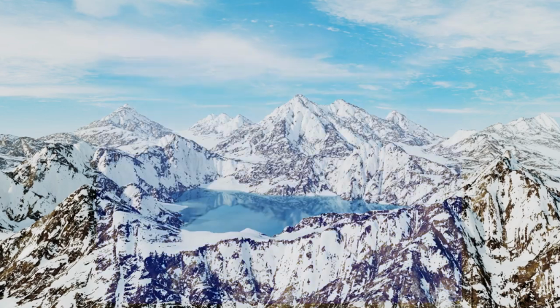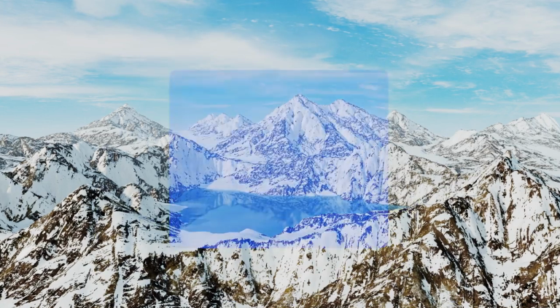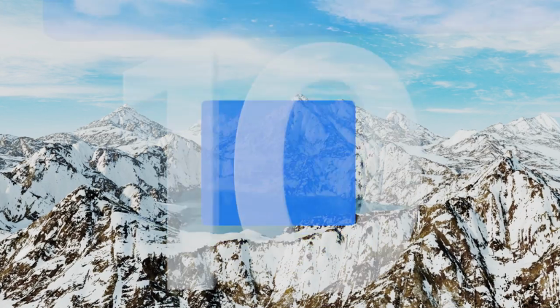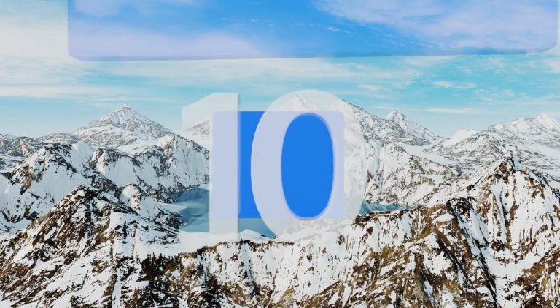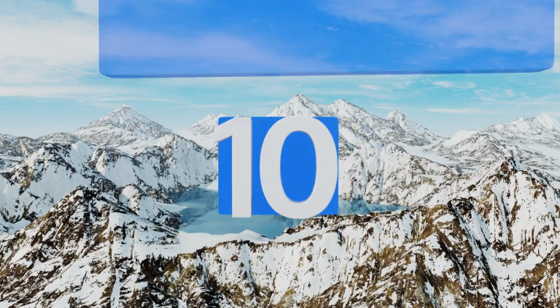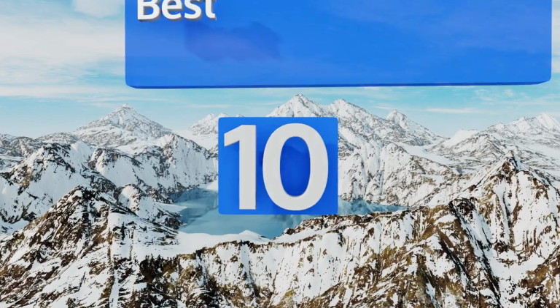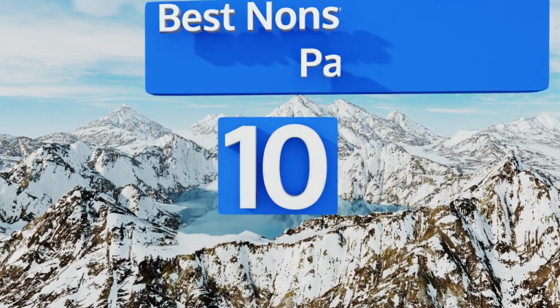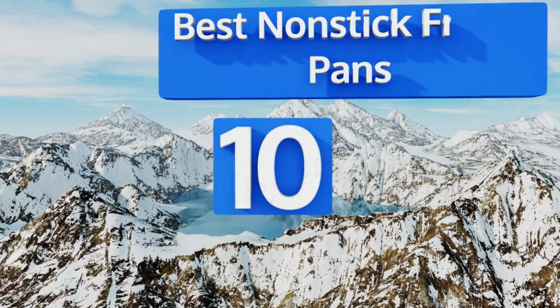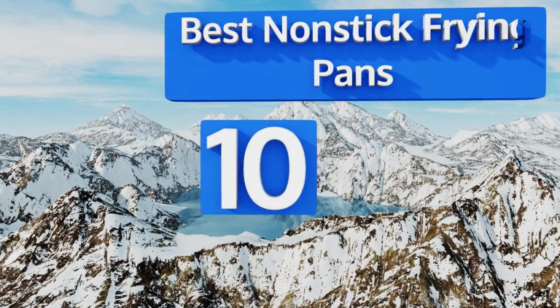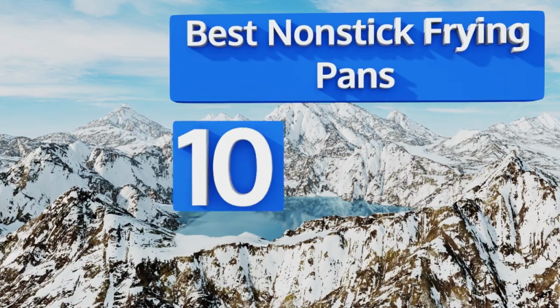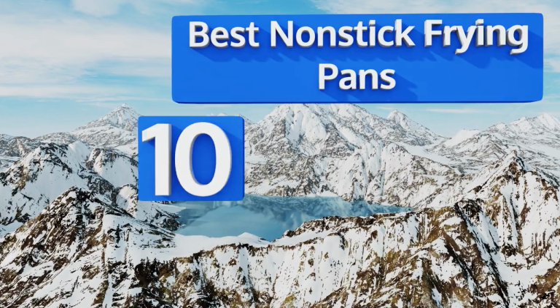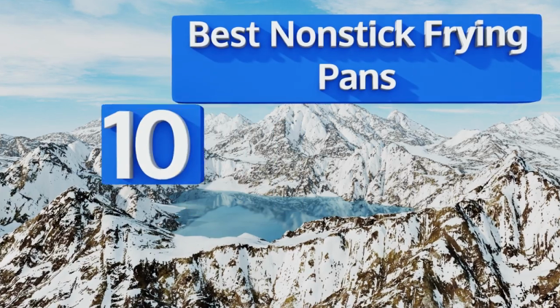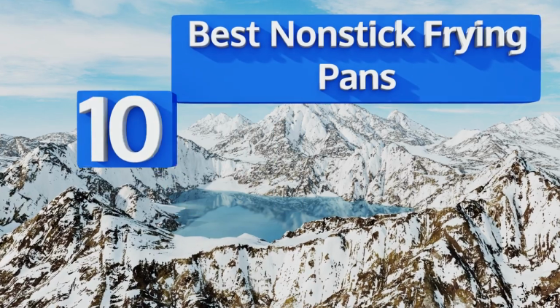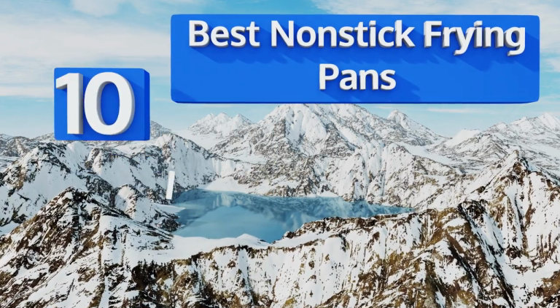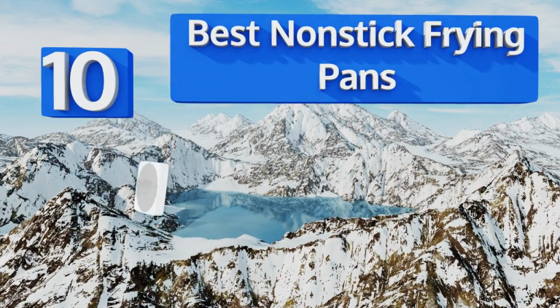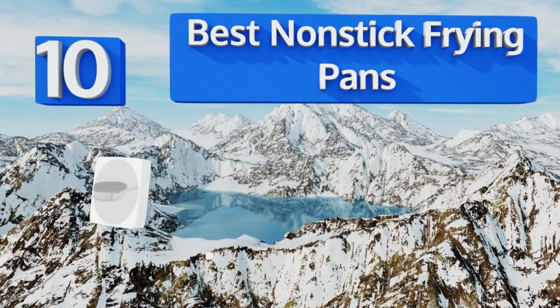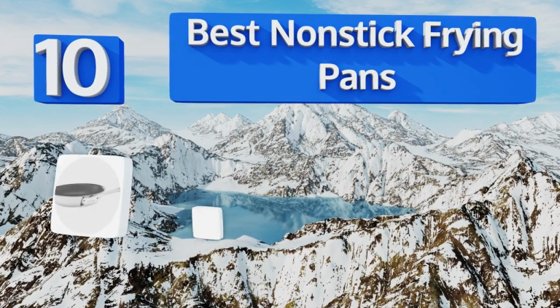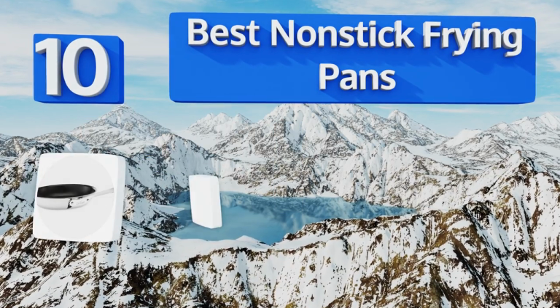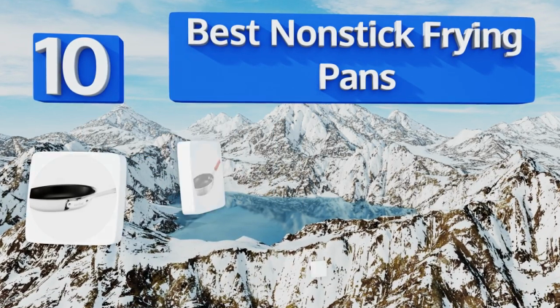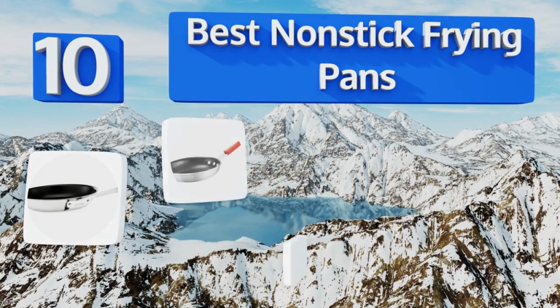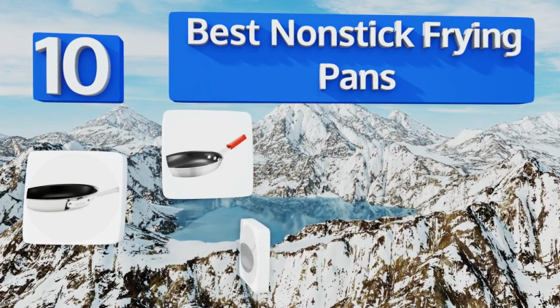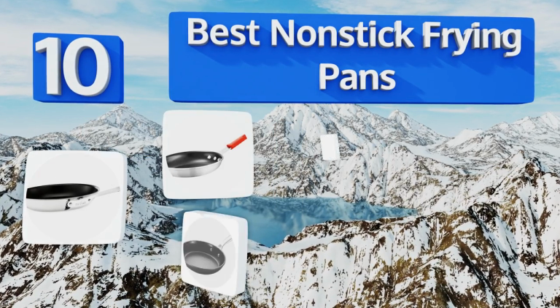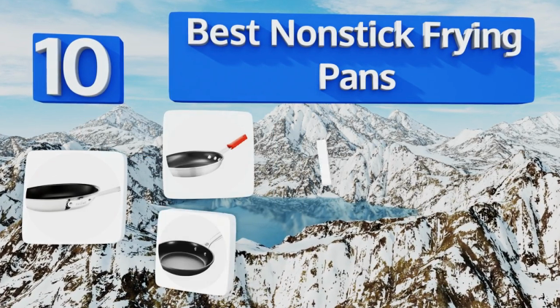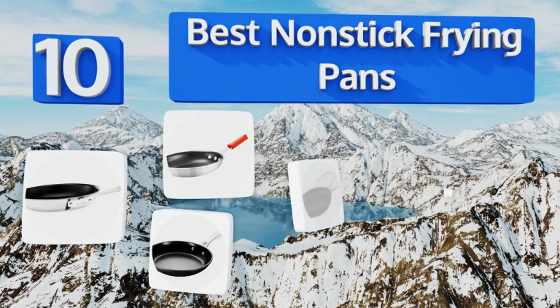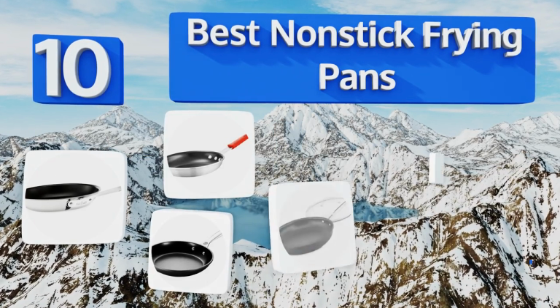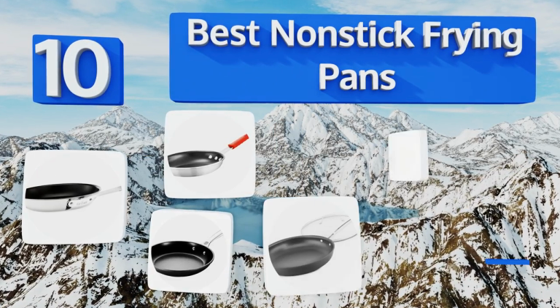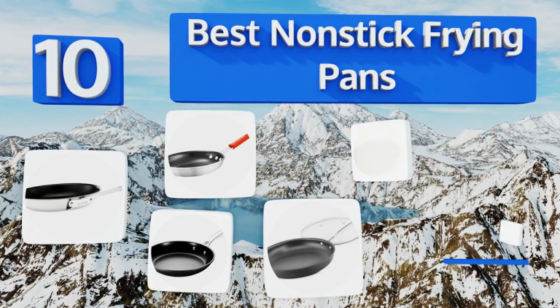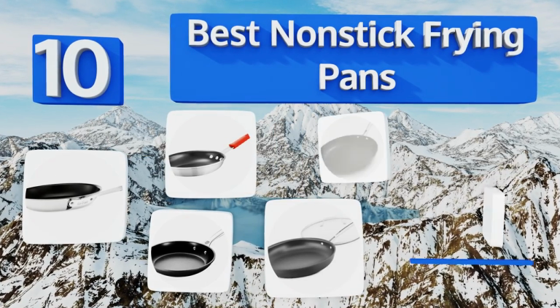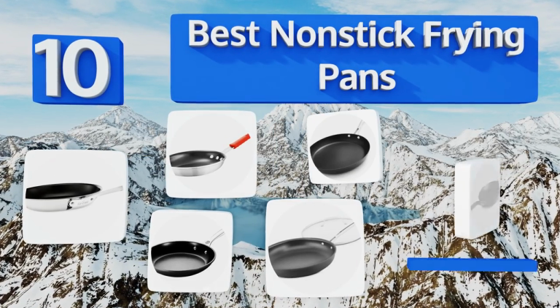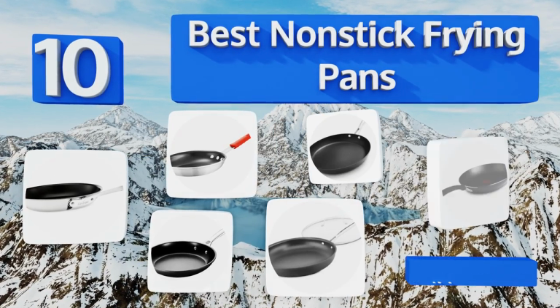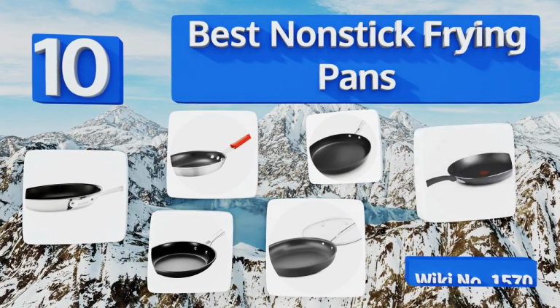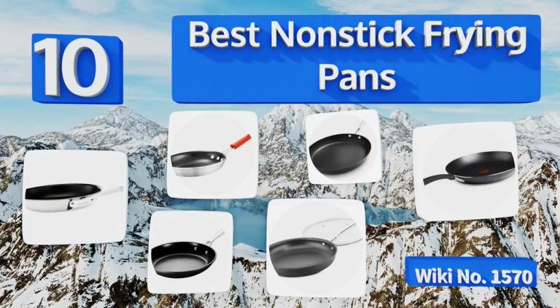EasyVid presents the 10 best non-stick frying pans. Let's get started with the list.